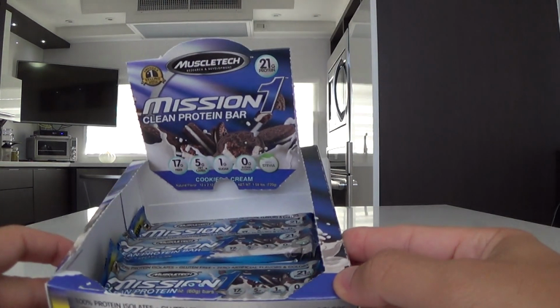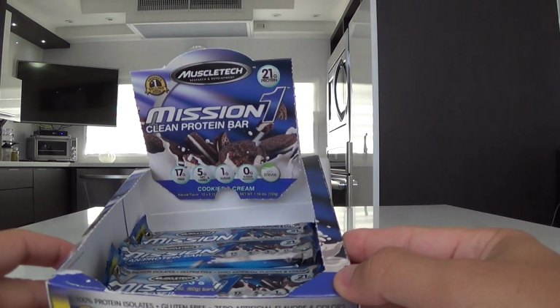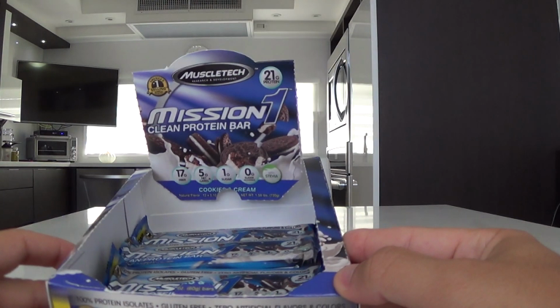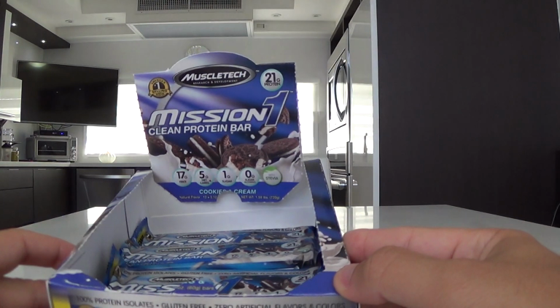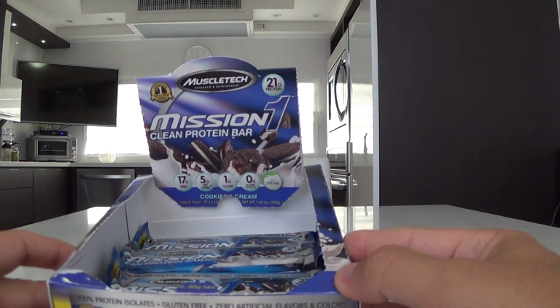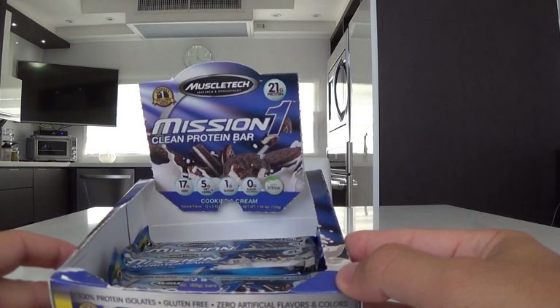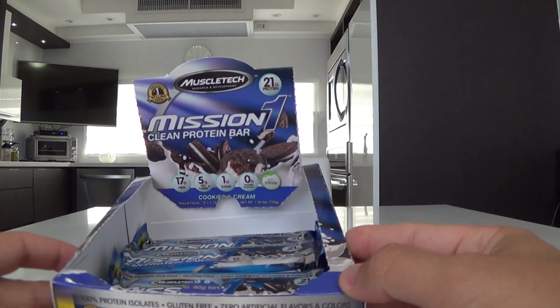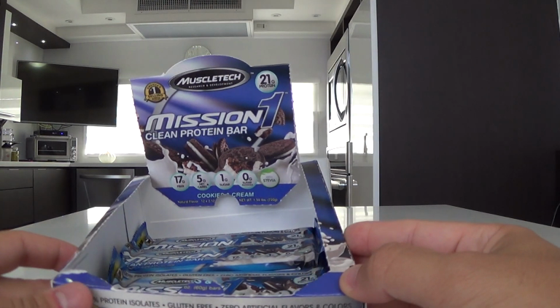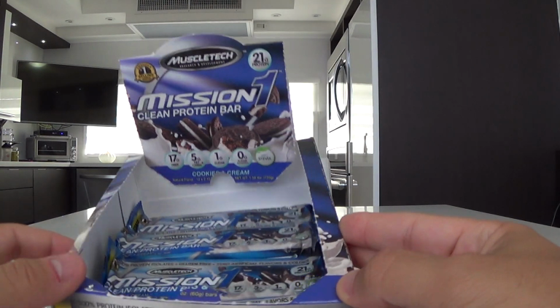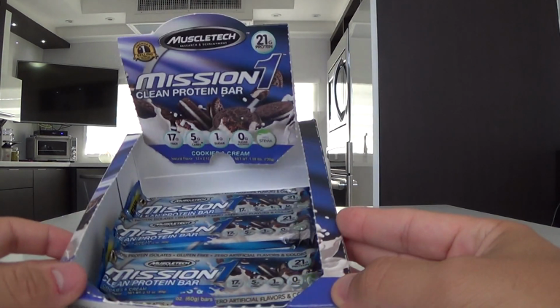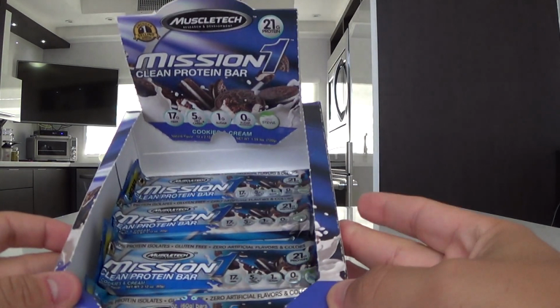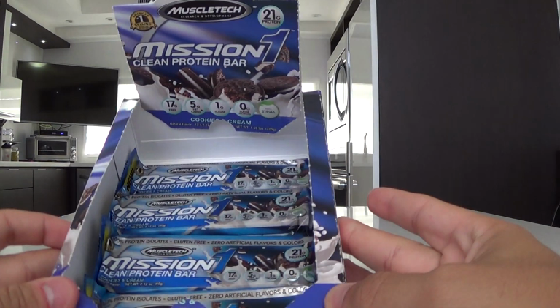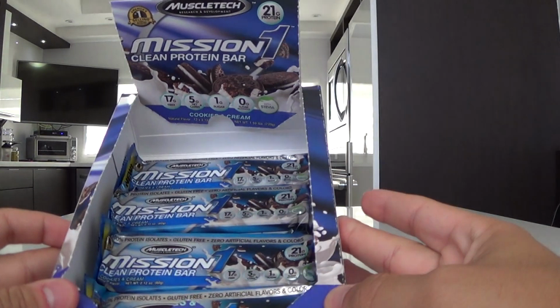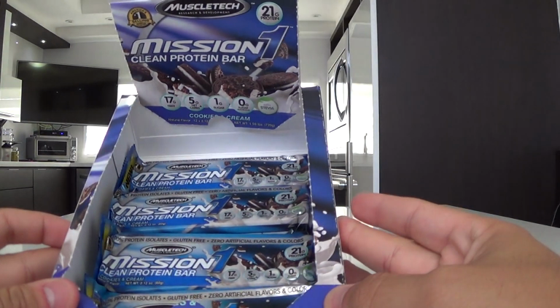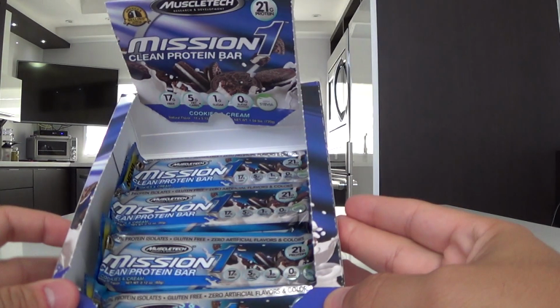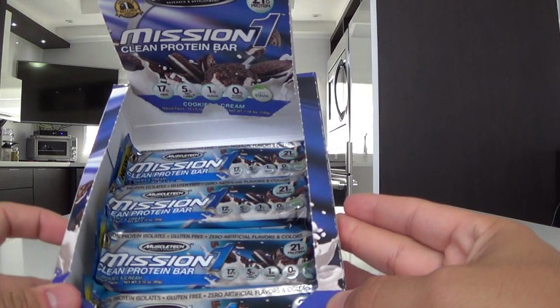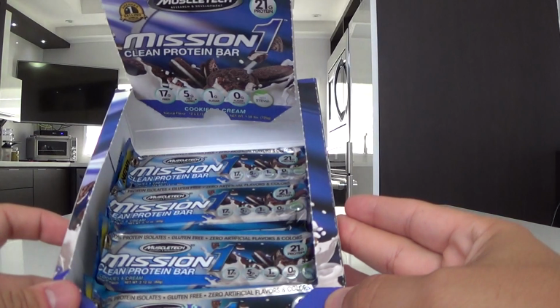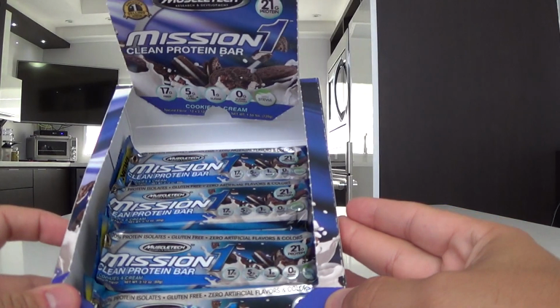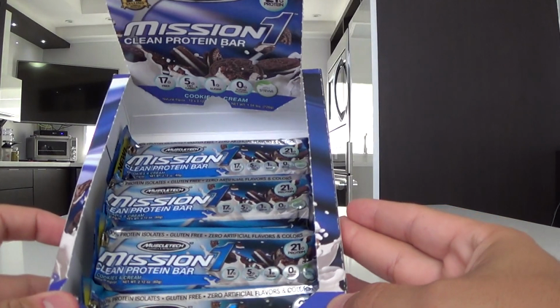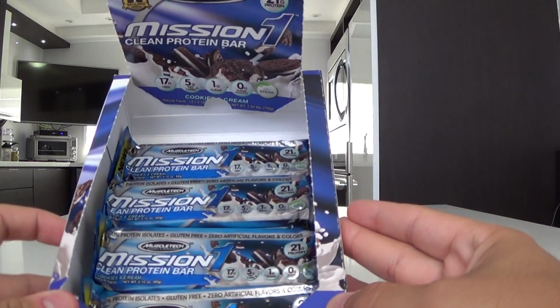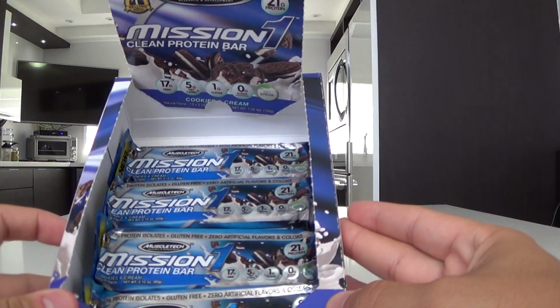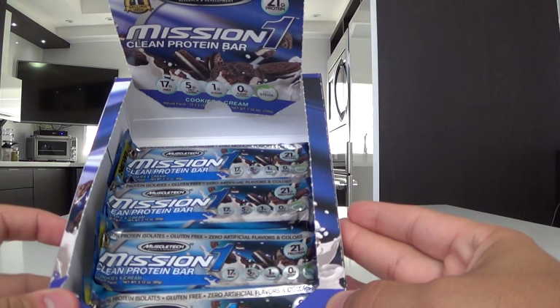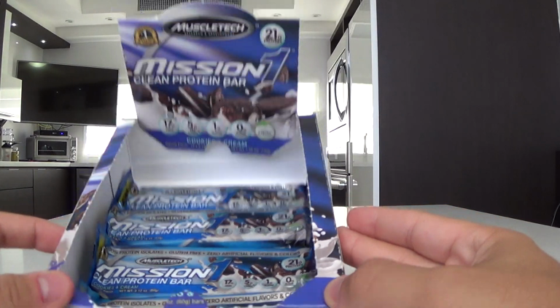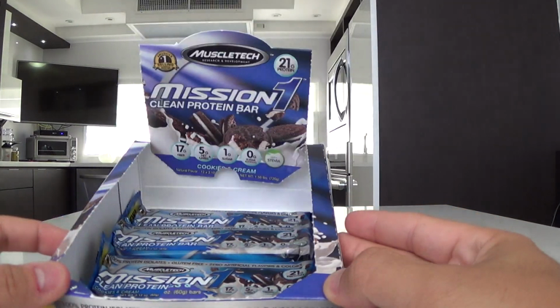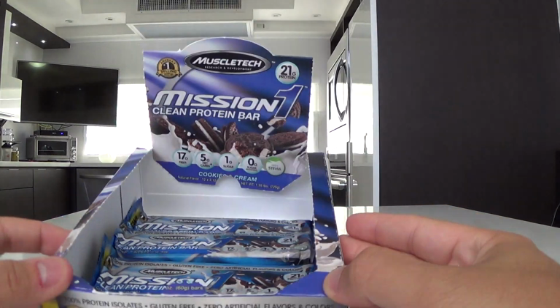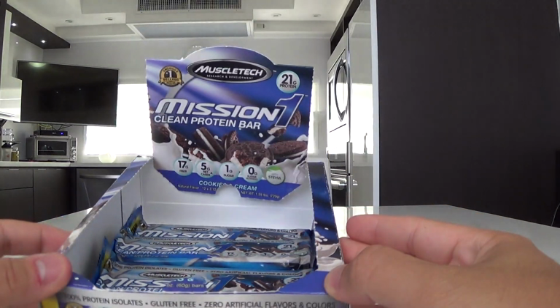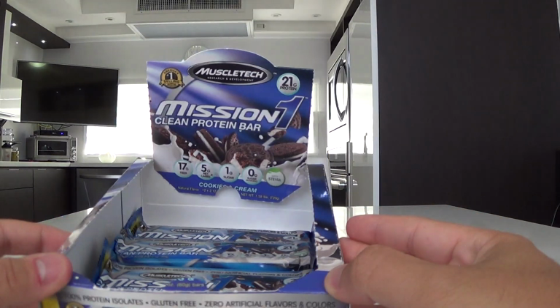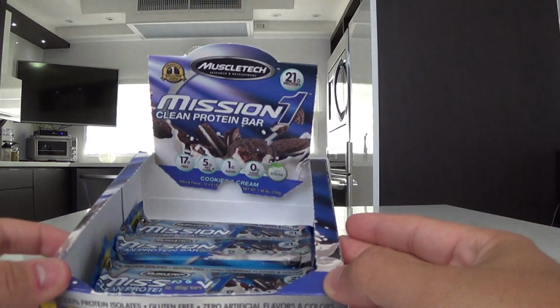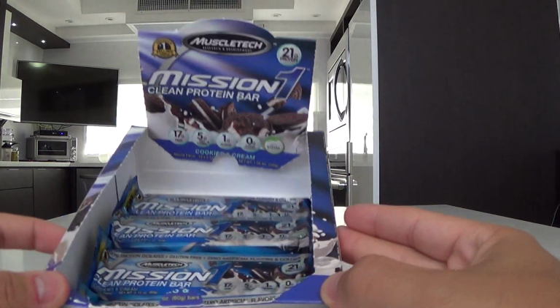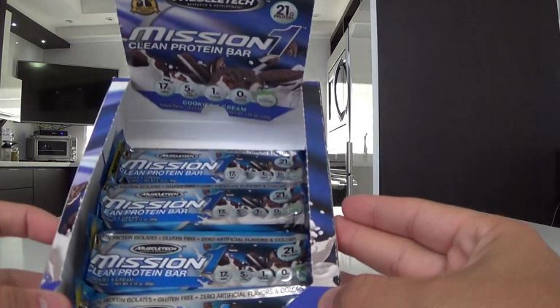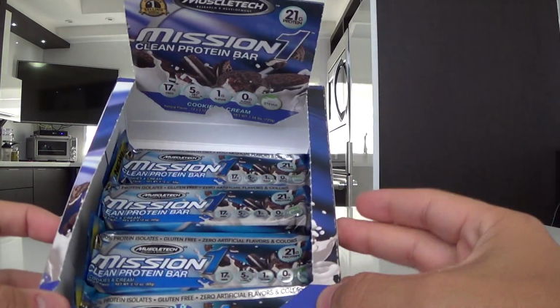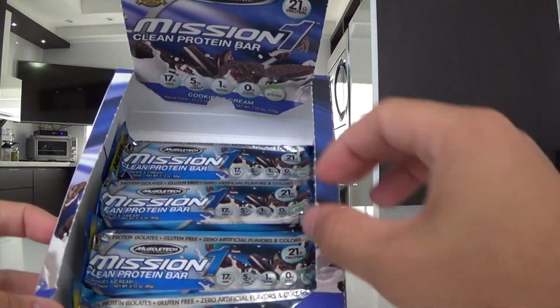I already started taking some of them. This is the cookies and cream flavor.